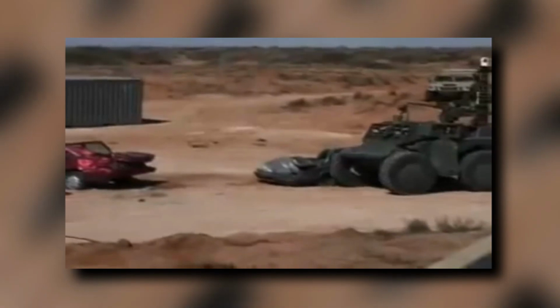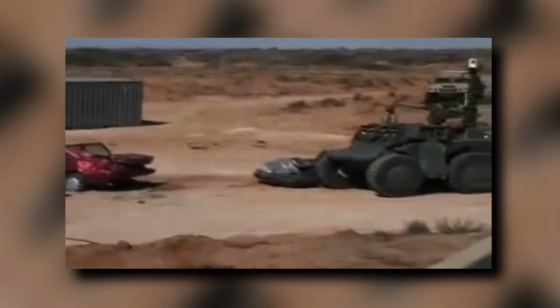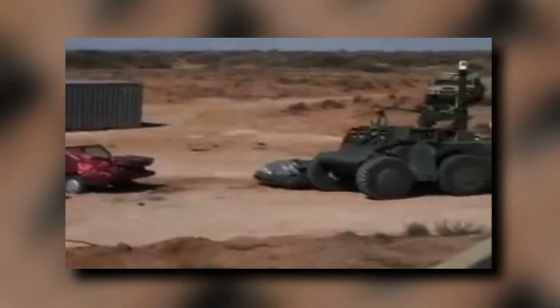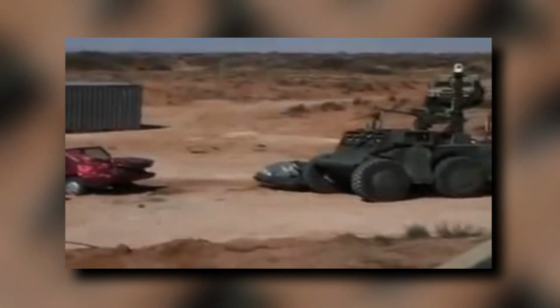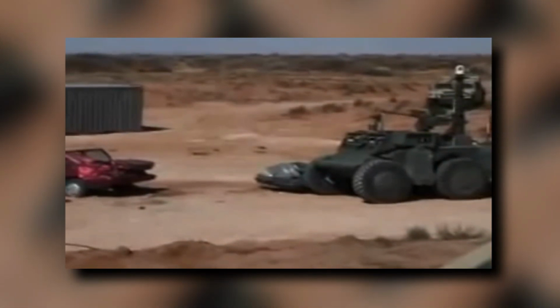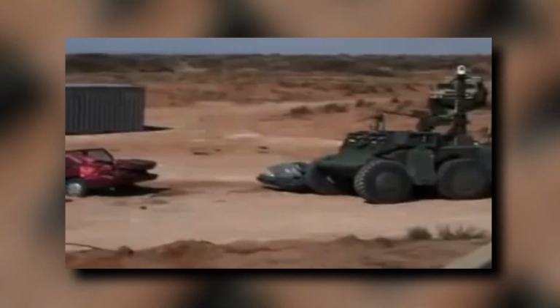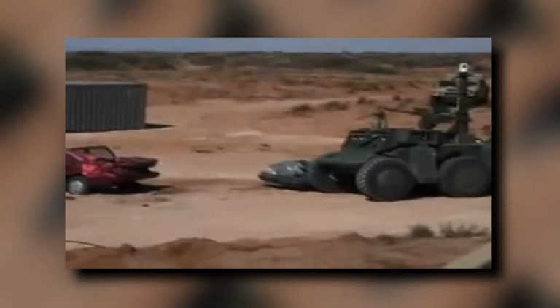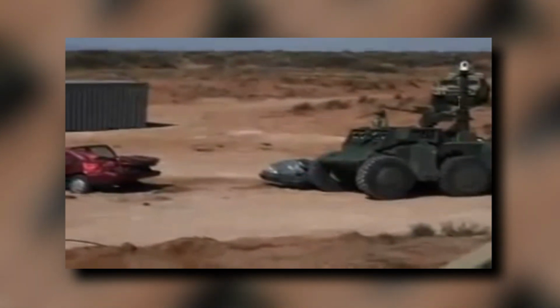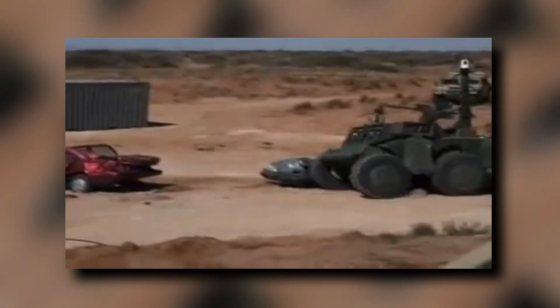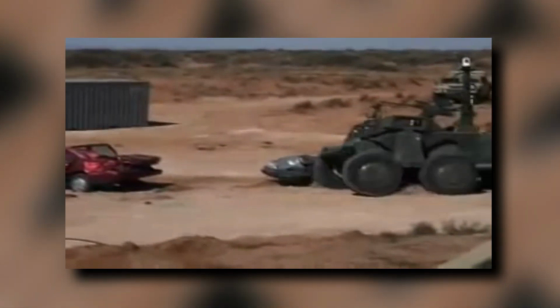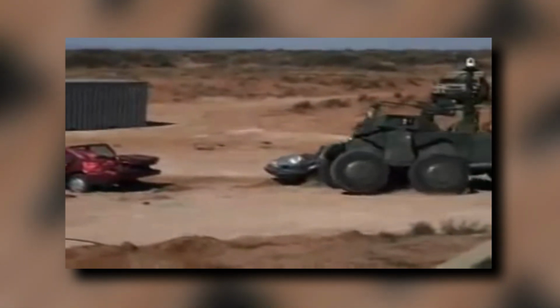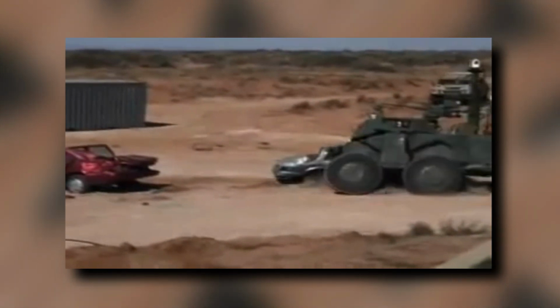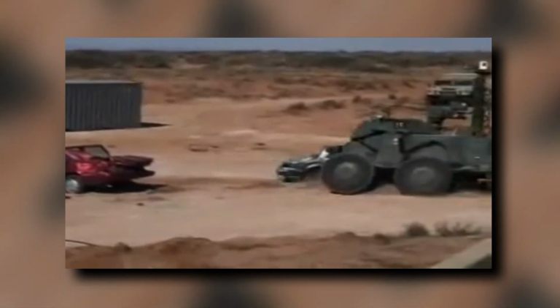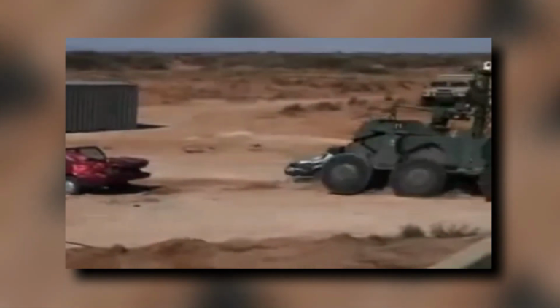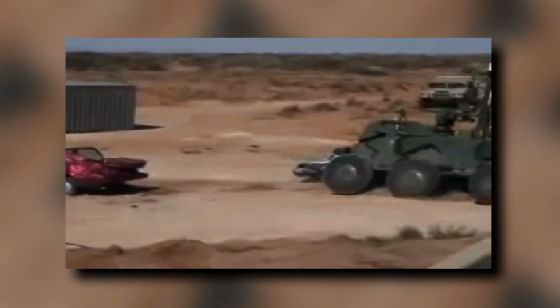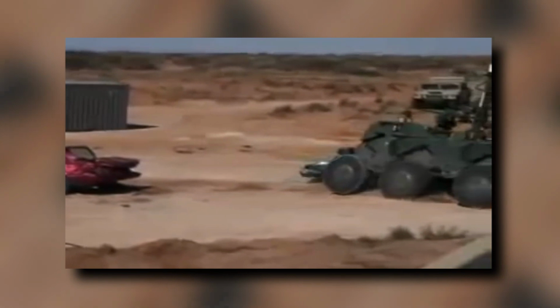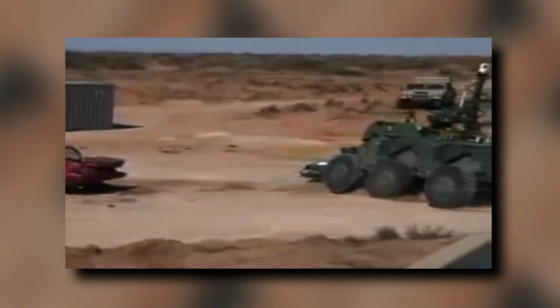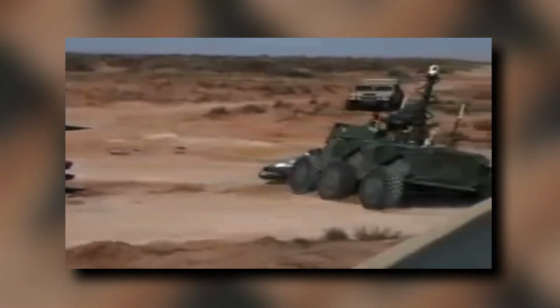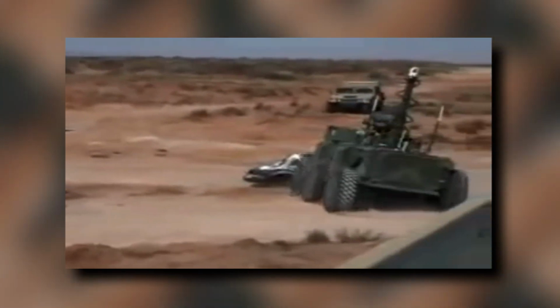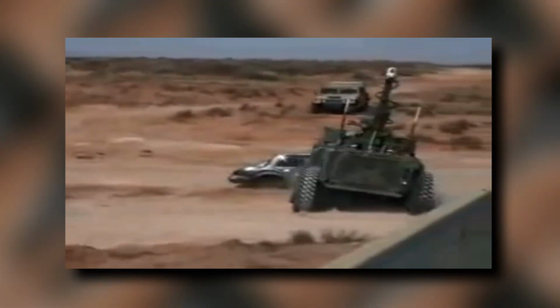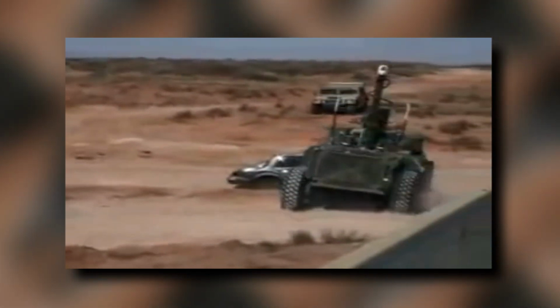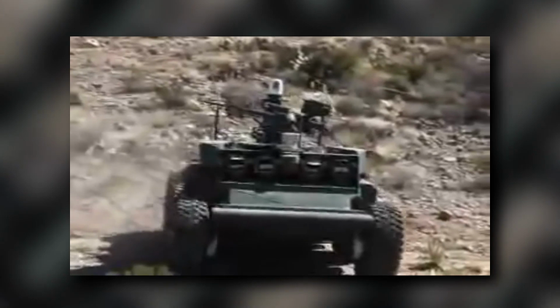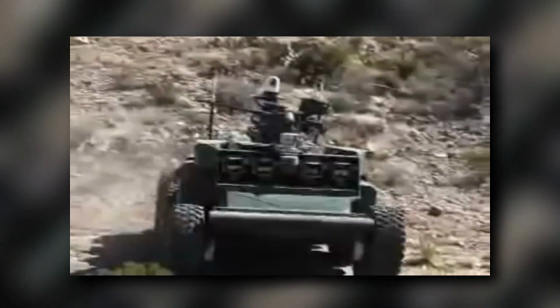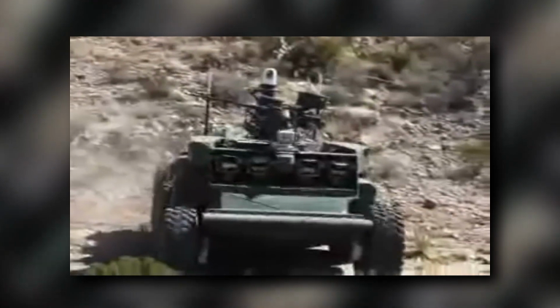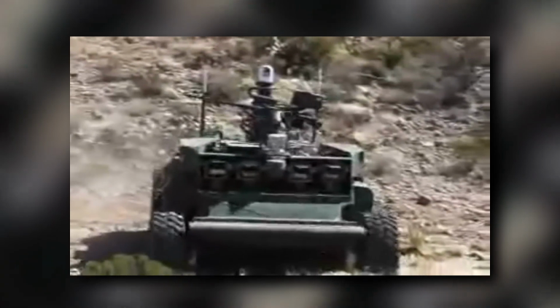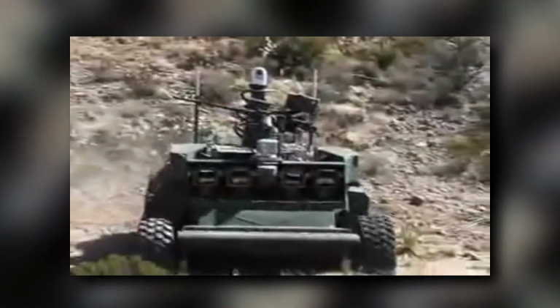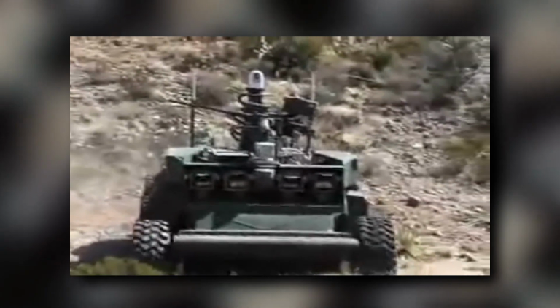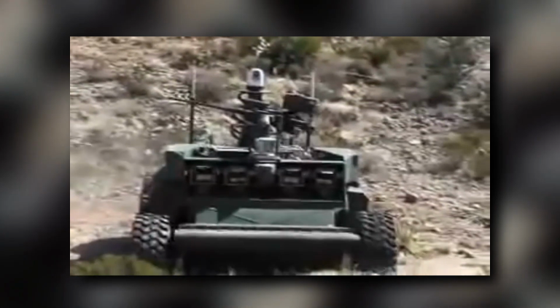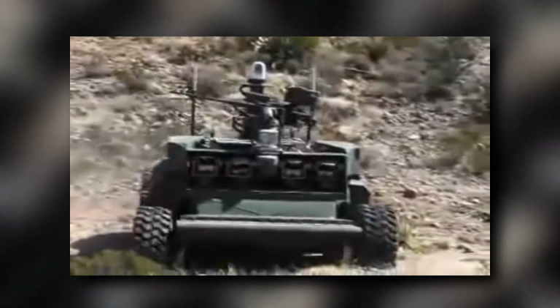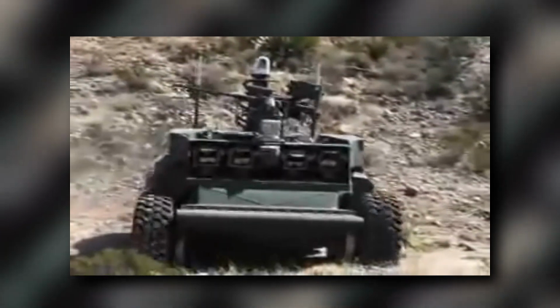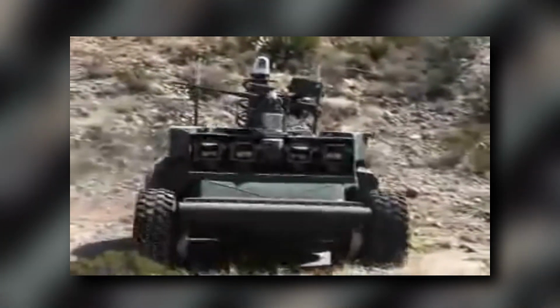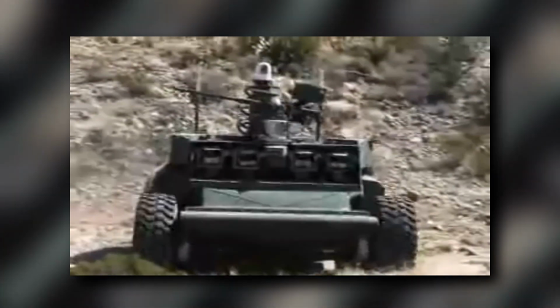But don't be fooled by Crusher's size and power — it's also highly intelligent and autonomous, capable of navigating and driving itself with ease.